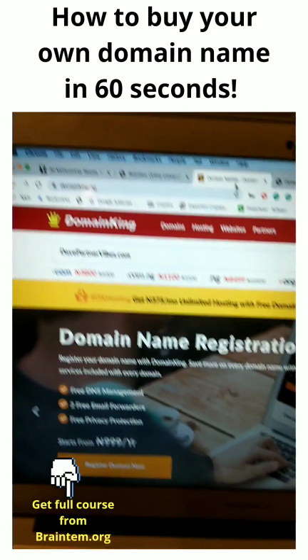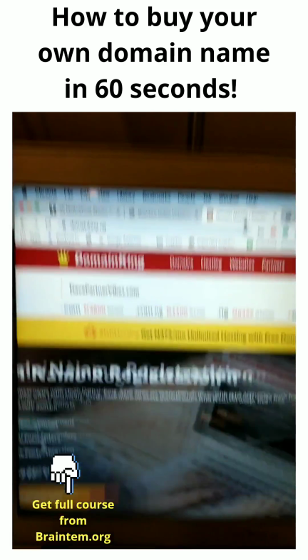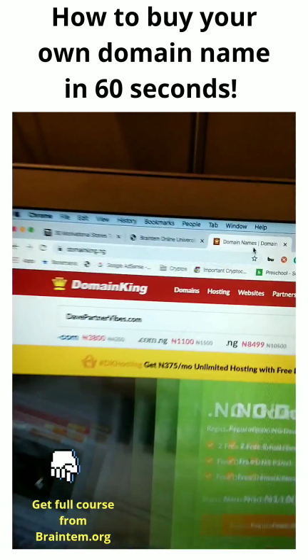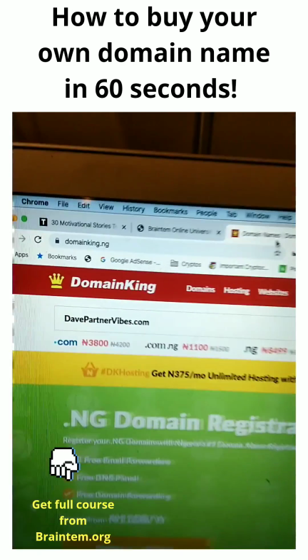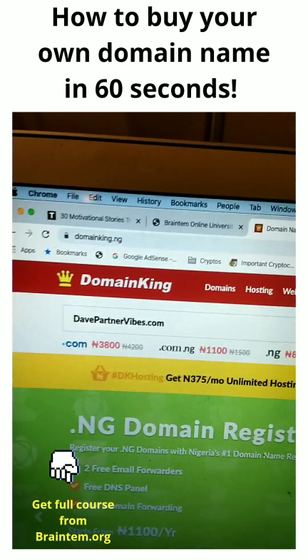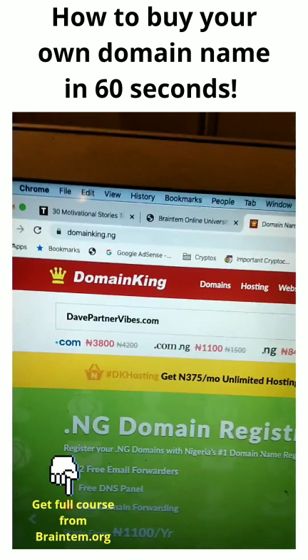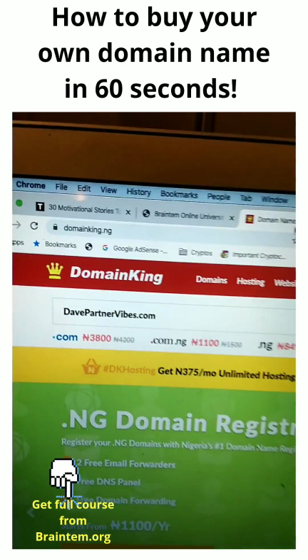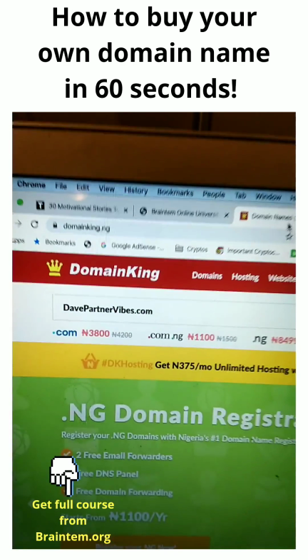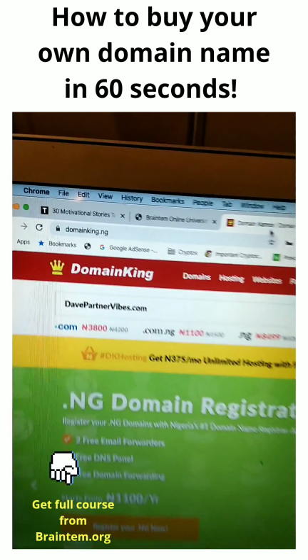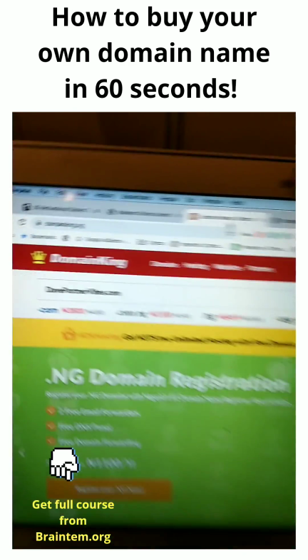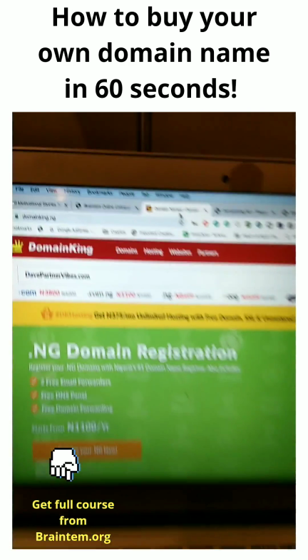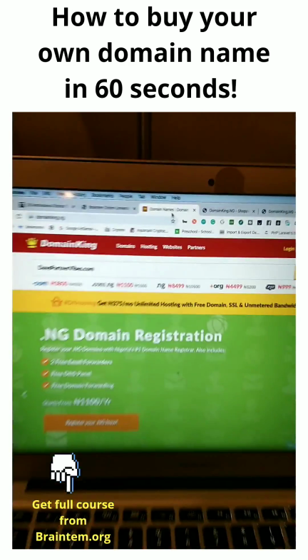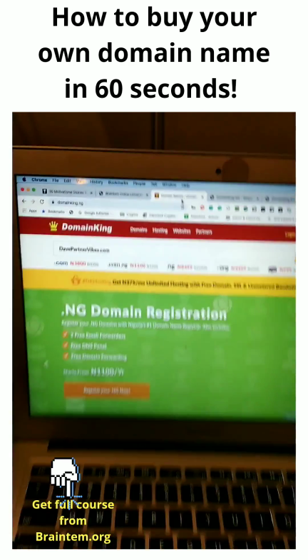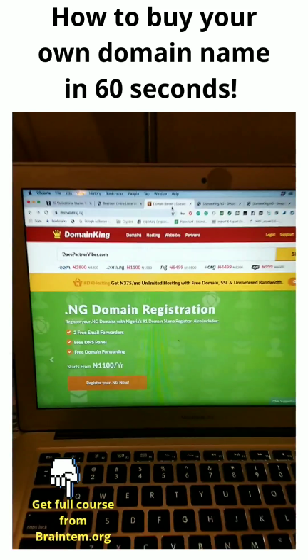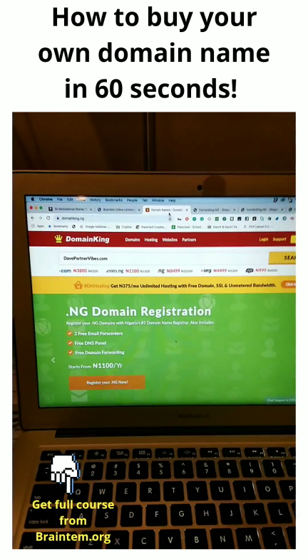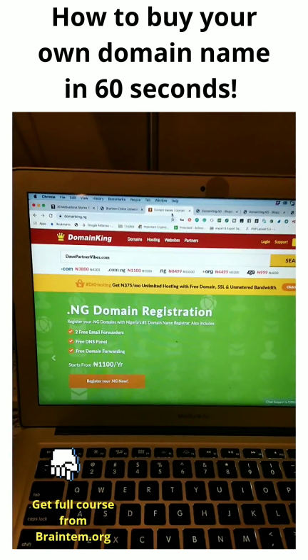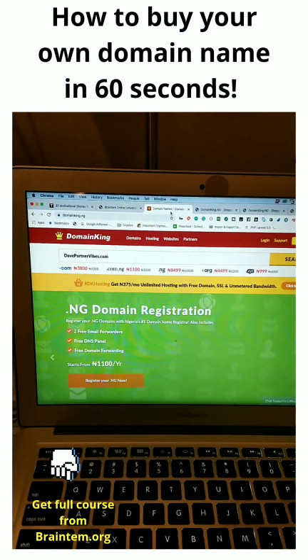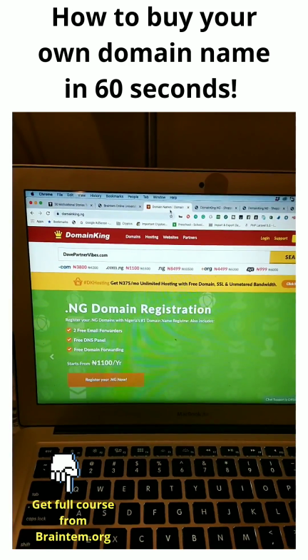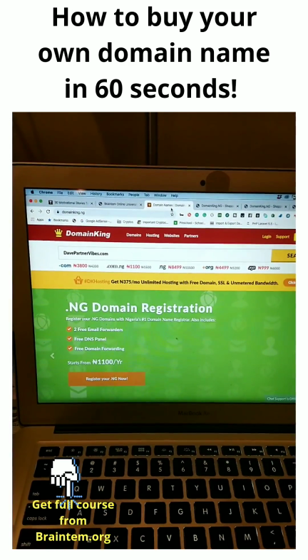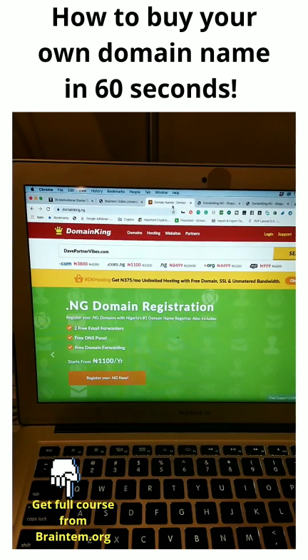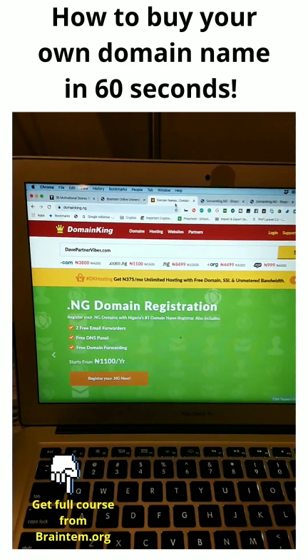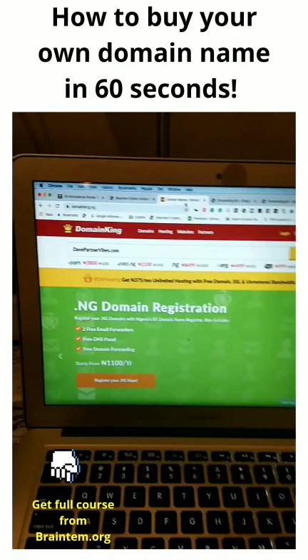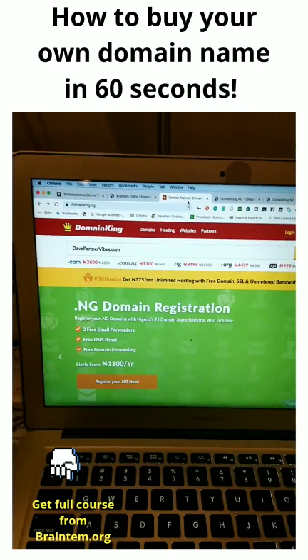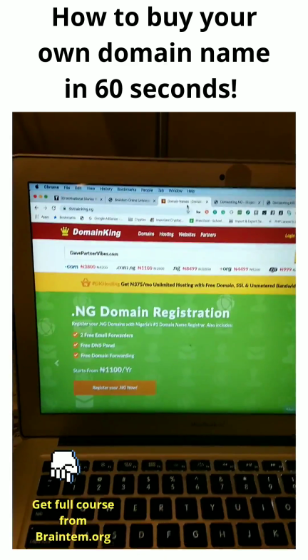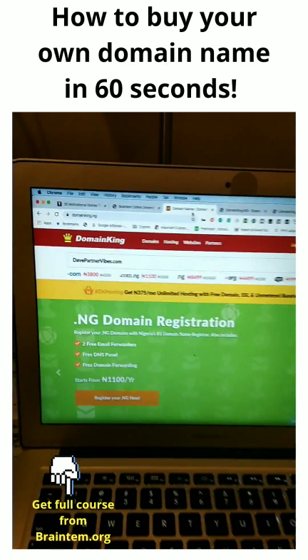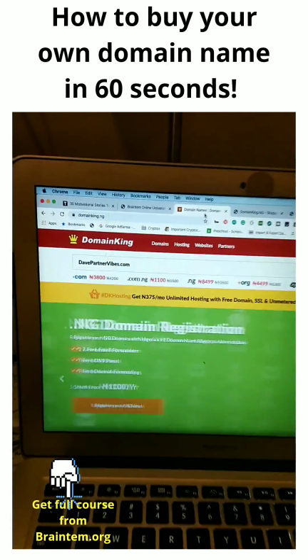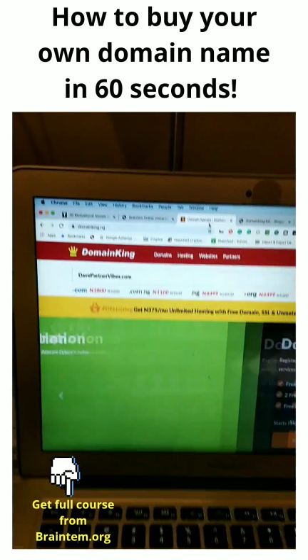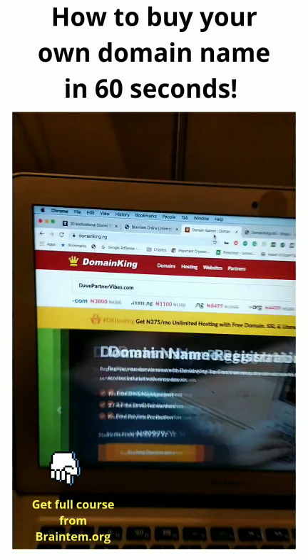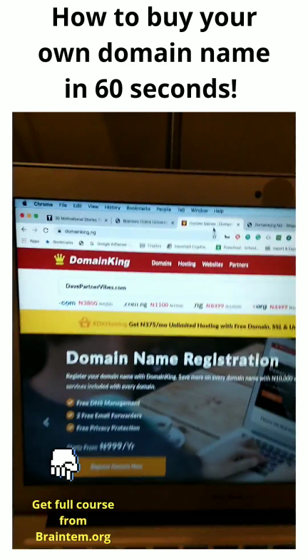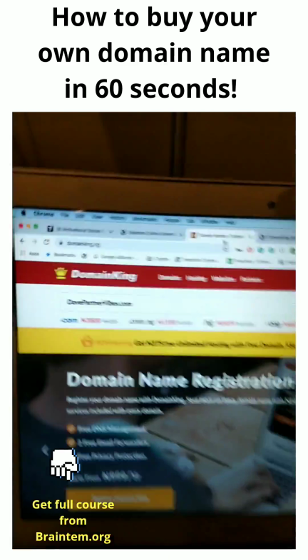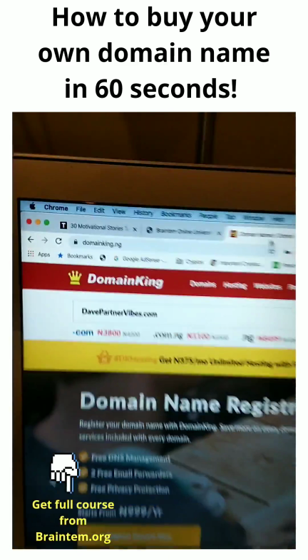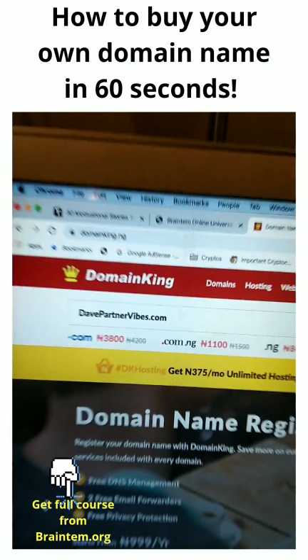Hello guys, how are you doing? I want to give you your first course on web development, which is how to buy your own domain name.